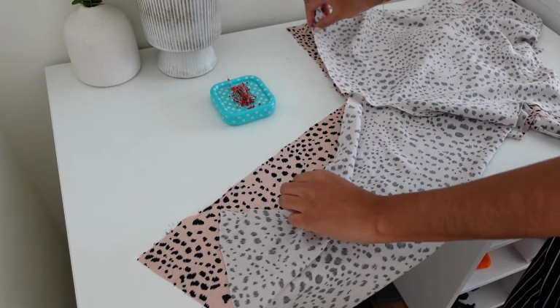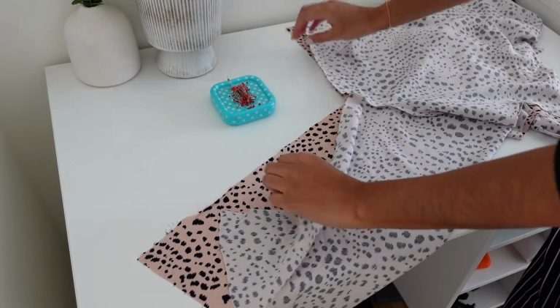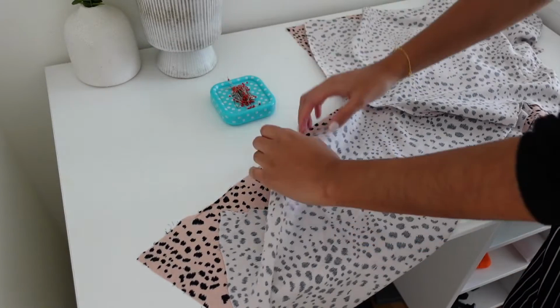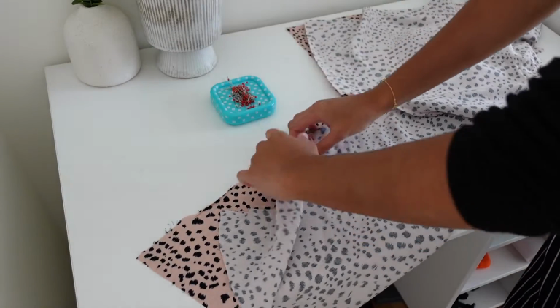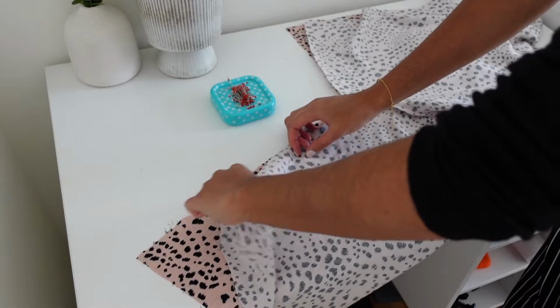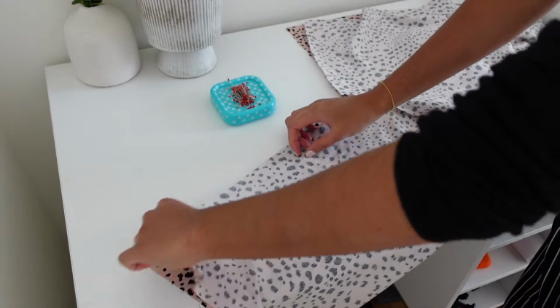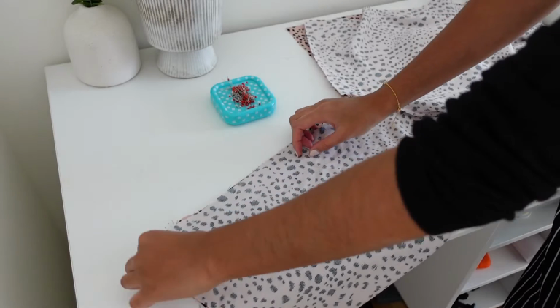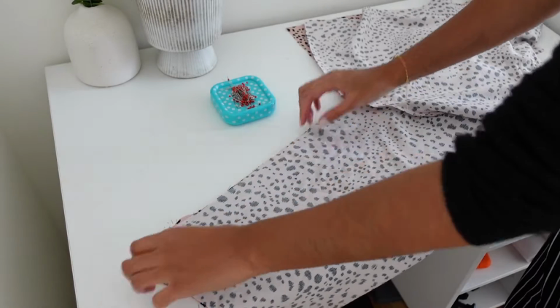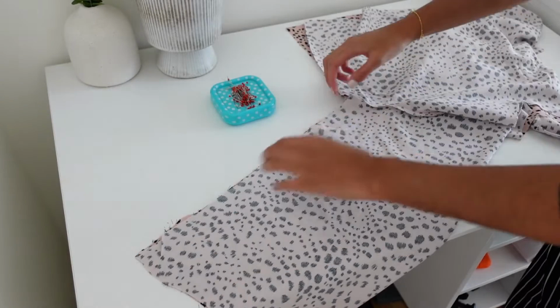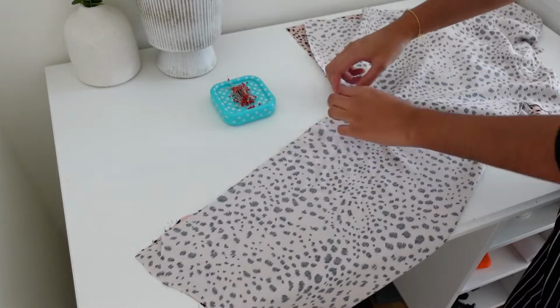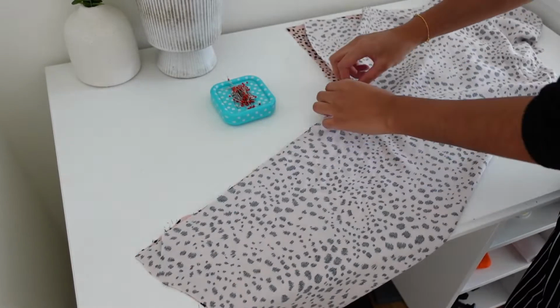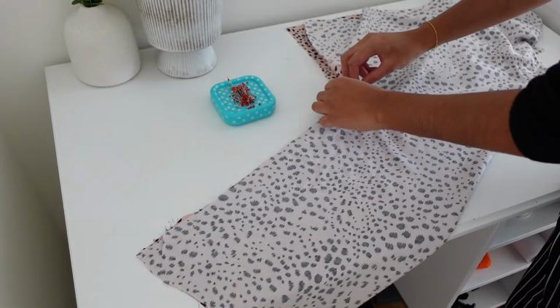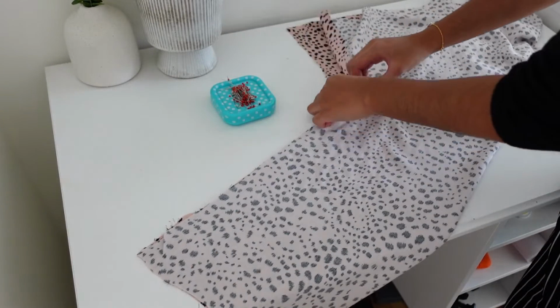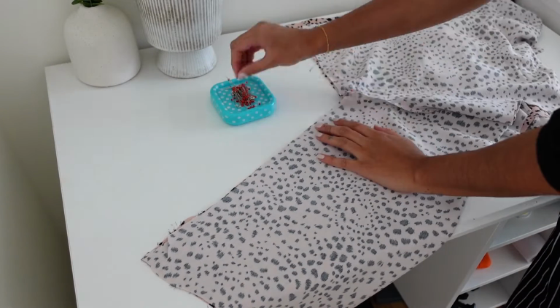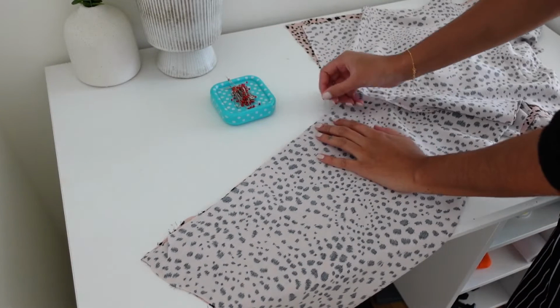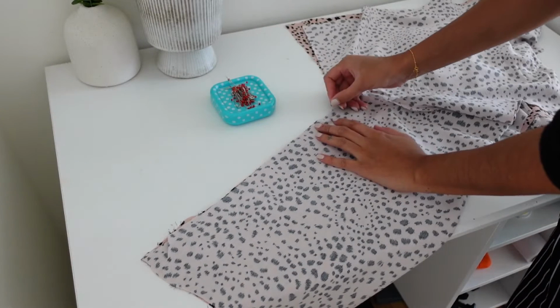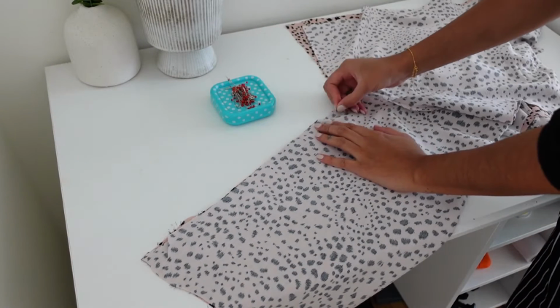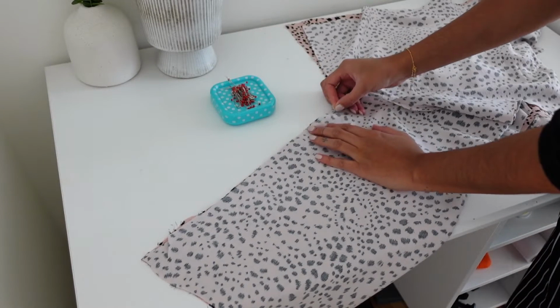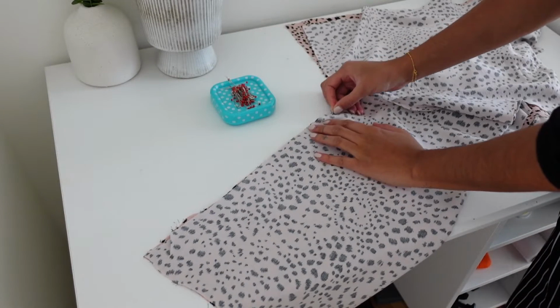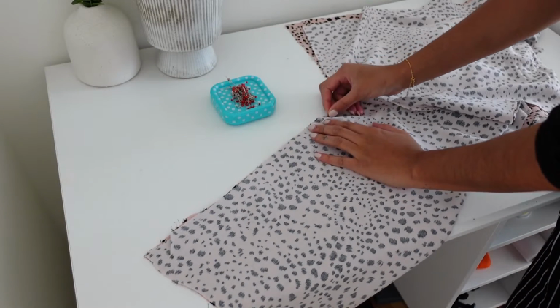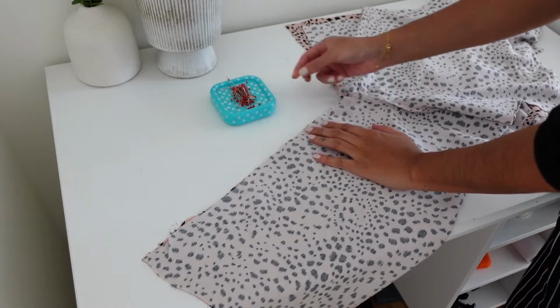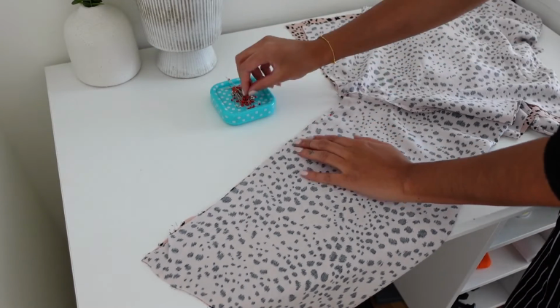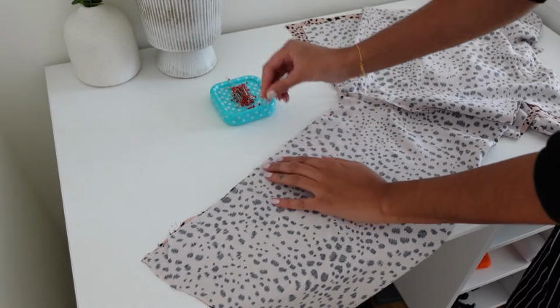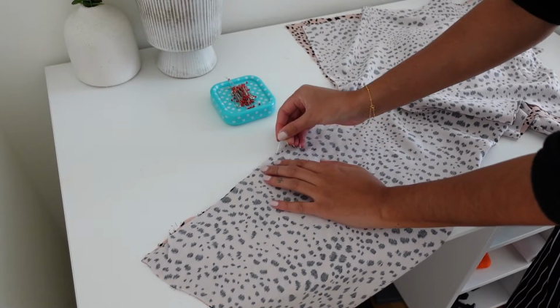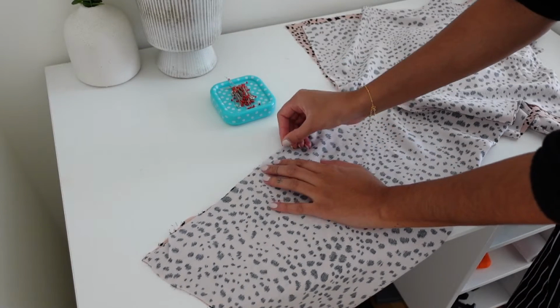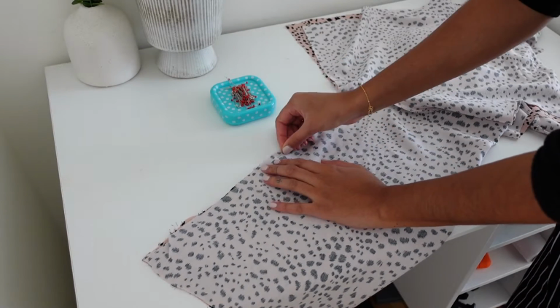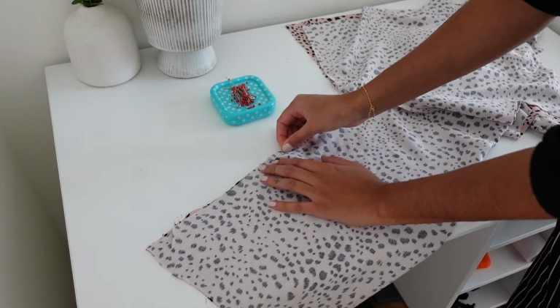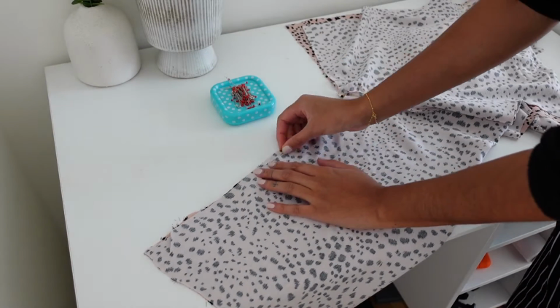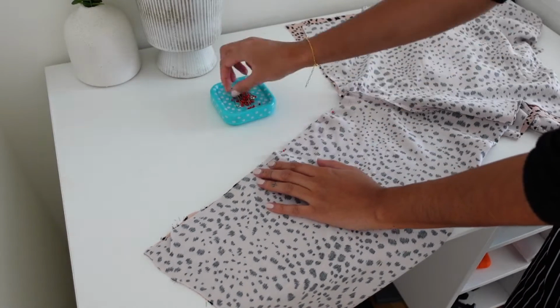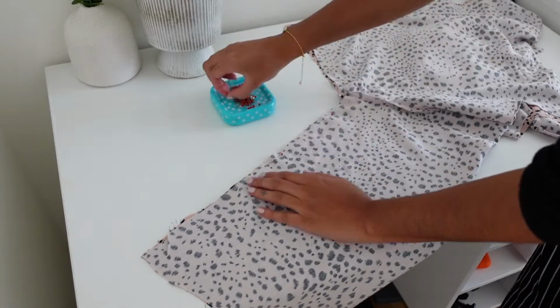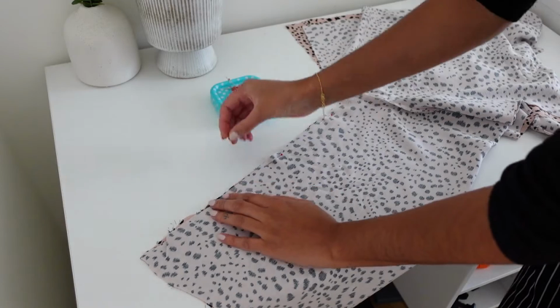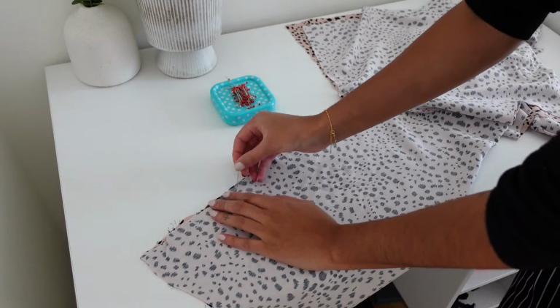With right sides together I aligned the underarm seam and the side seam and sewed the whole seam in one swoop.